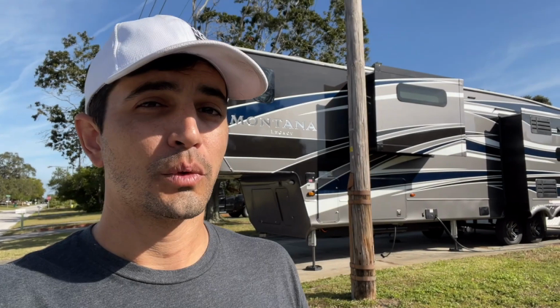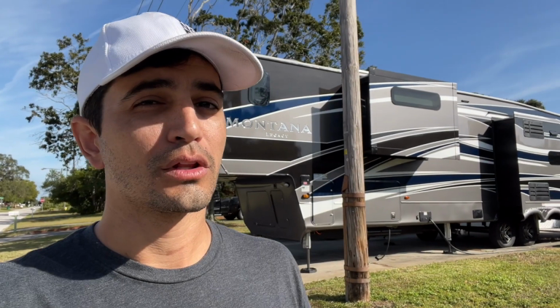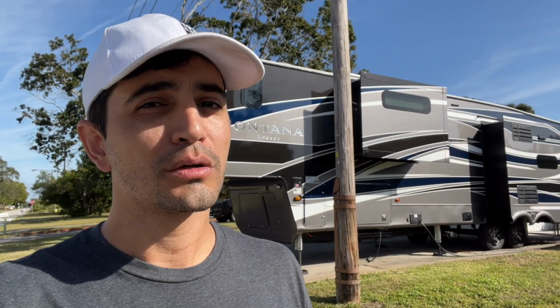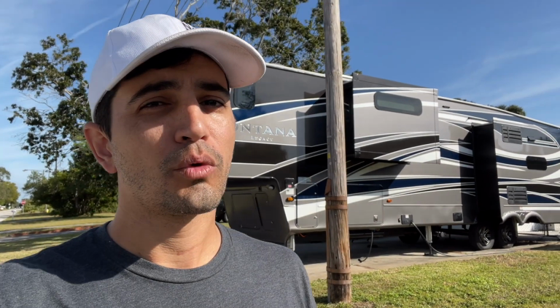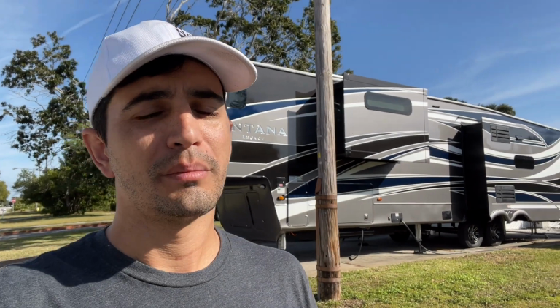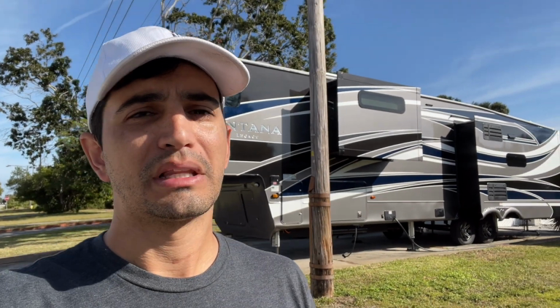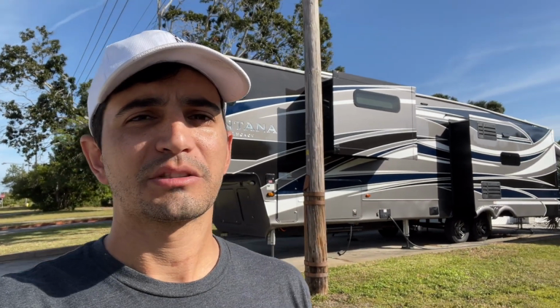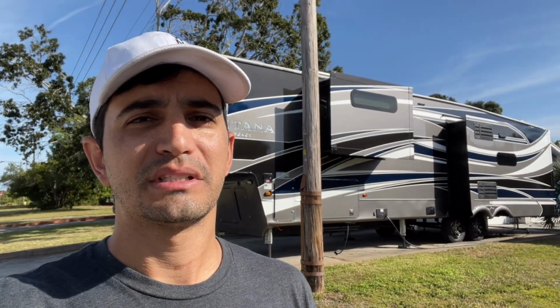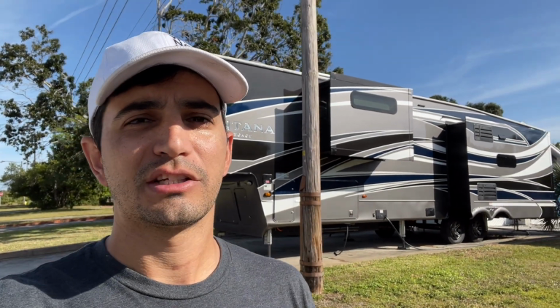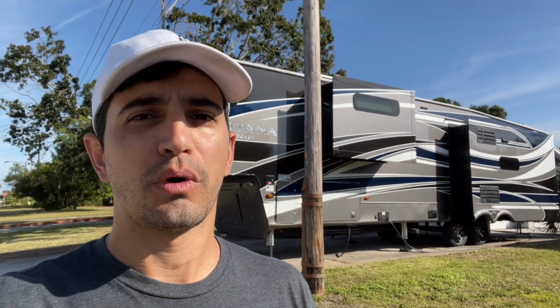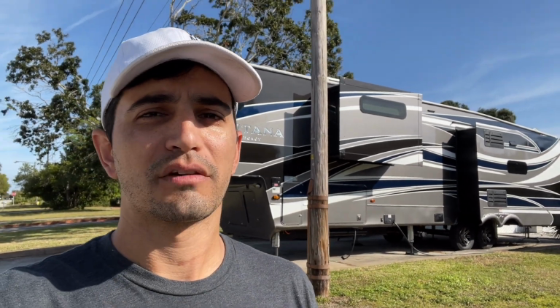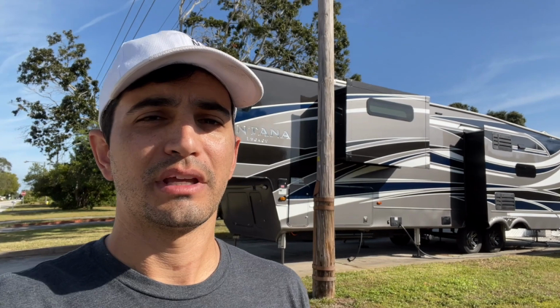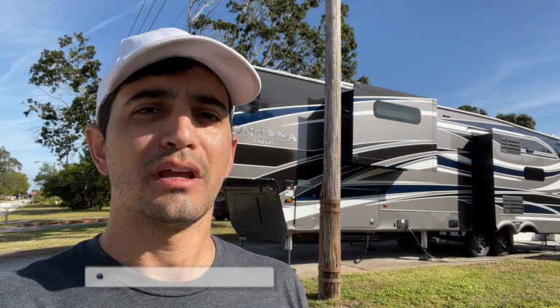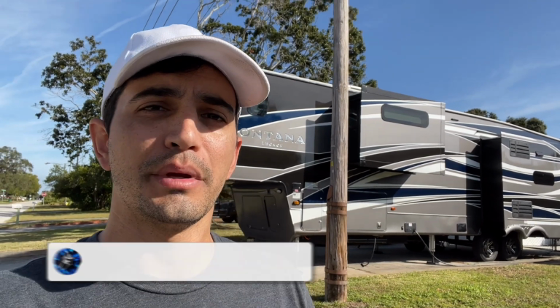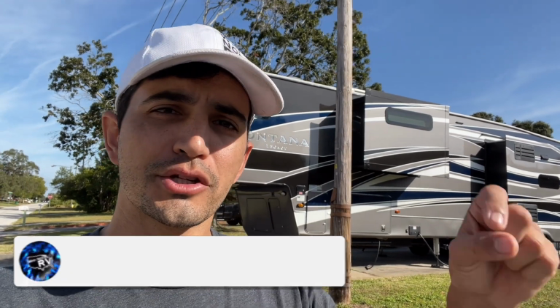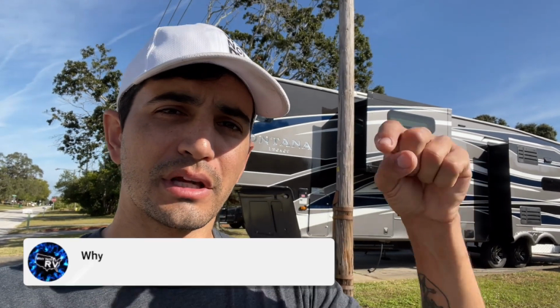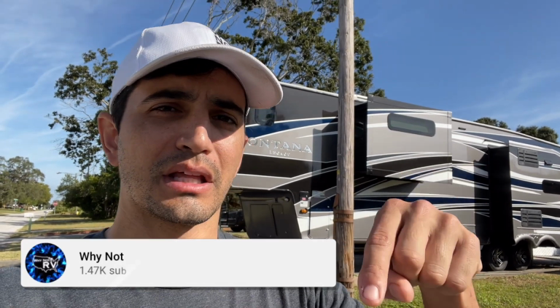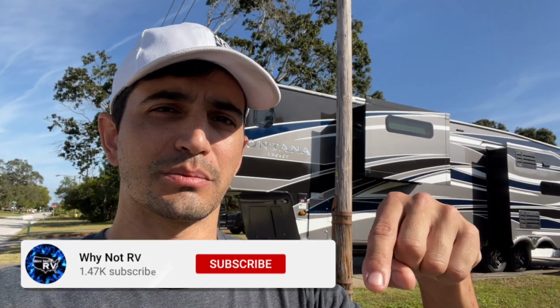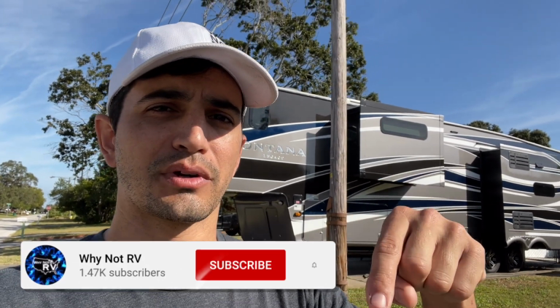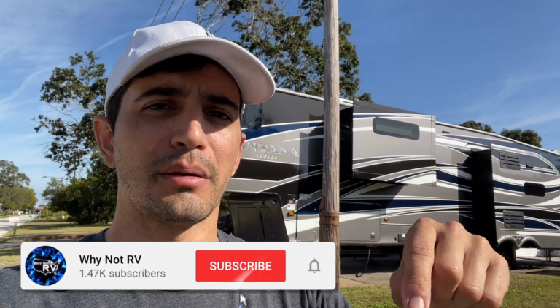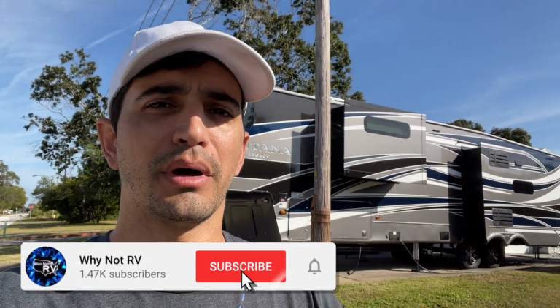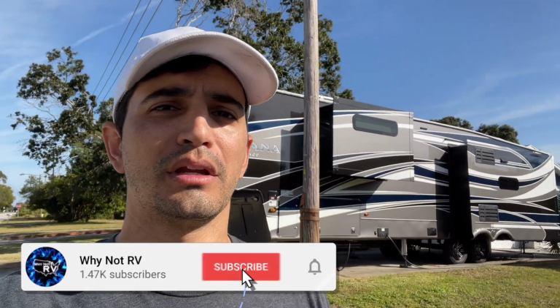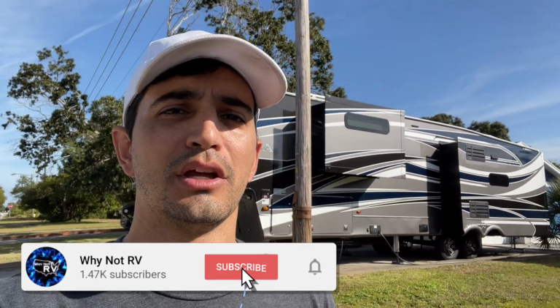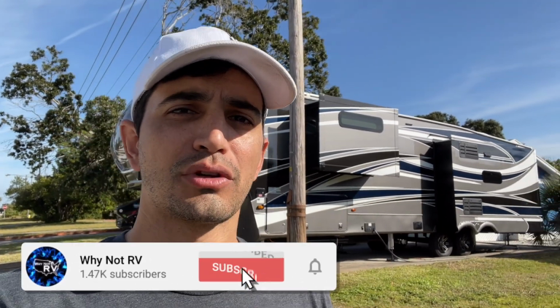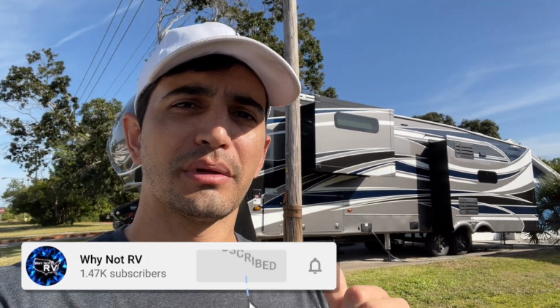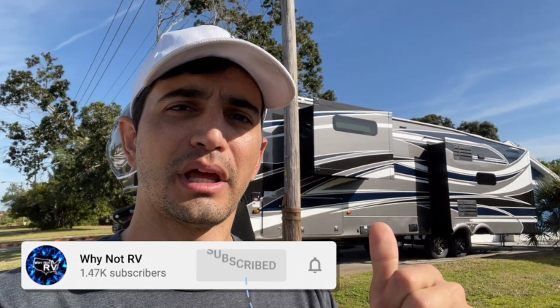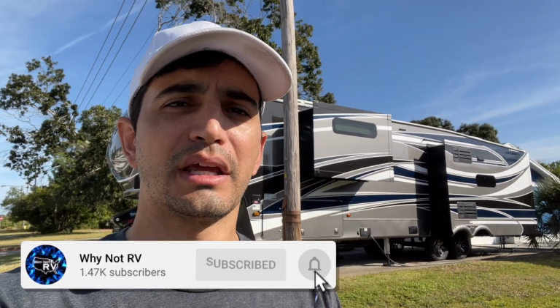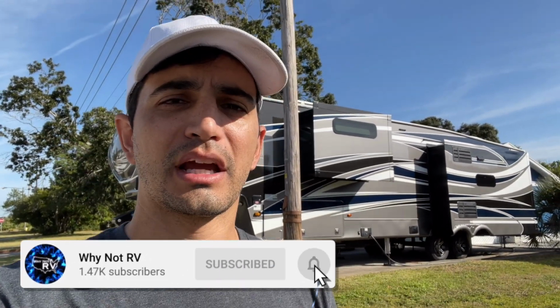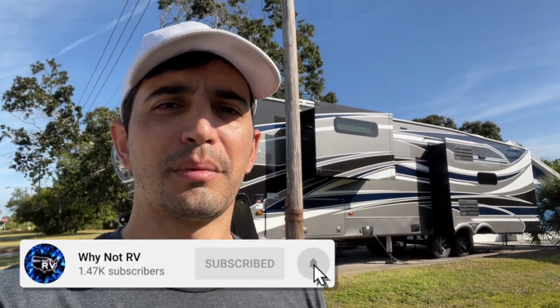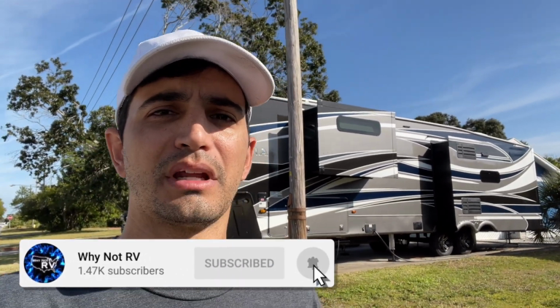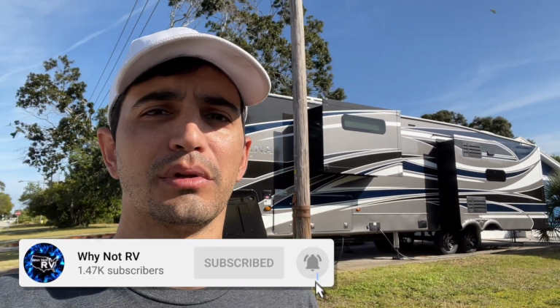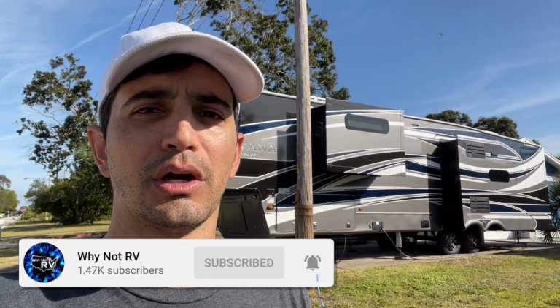If you want to learn more and make less mistakes while RVing, be sure to hit that subscribe button, drop a like and a comment down below.